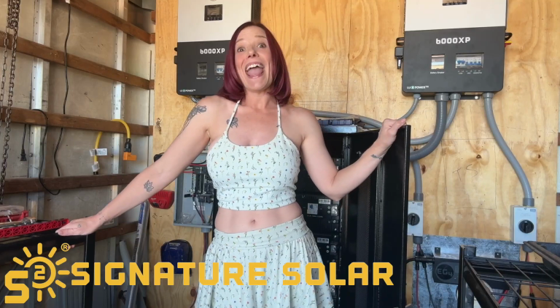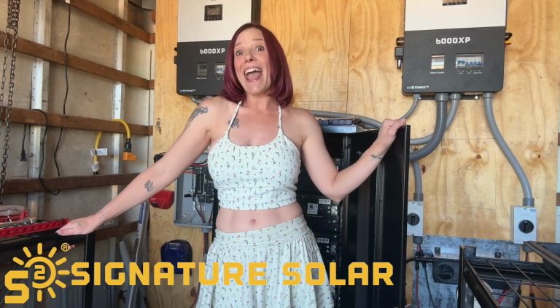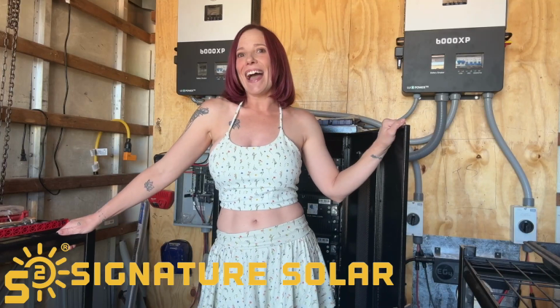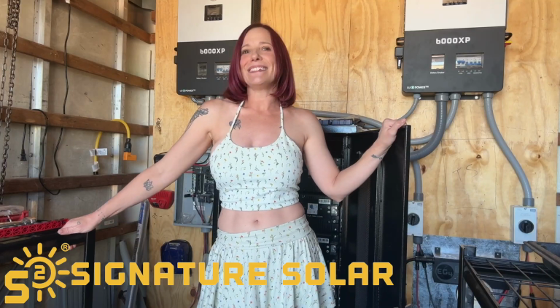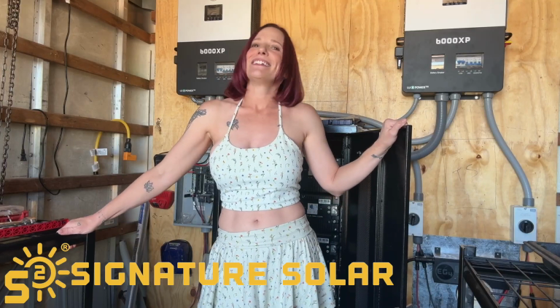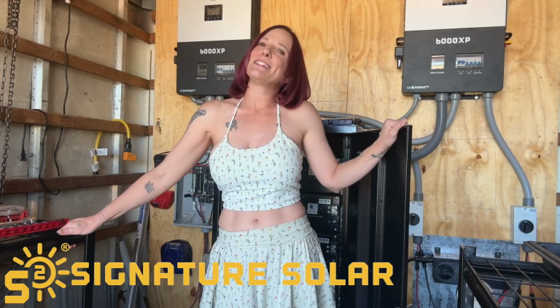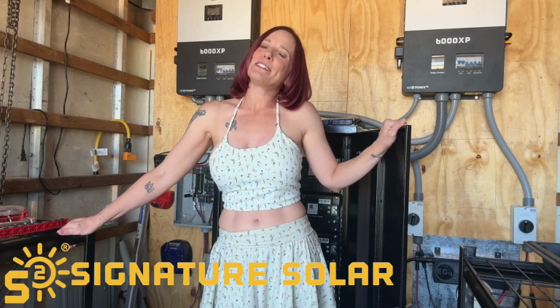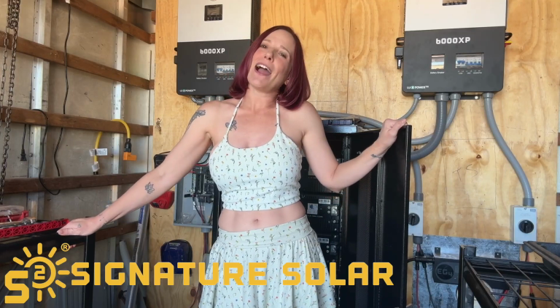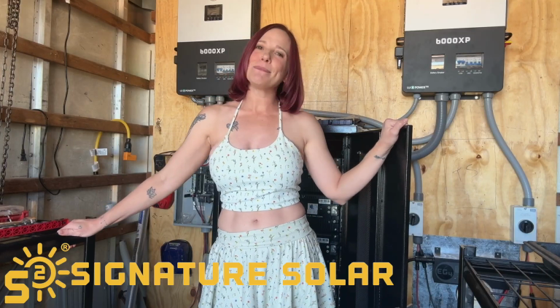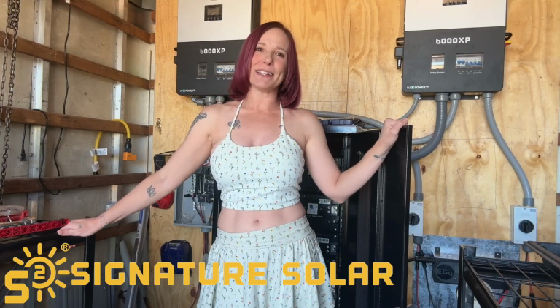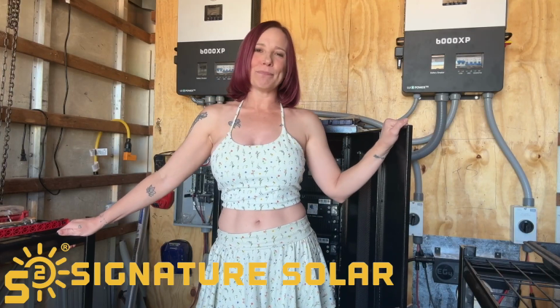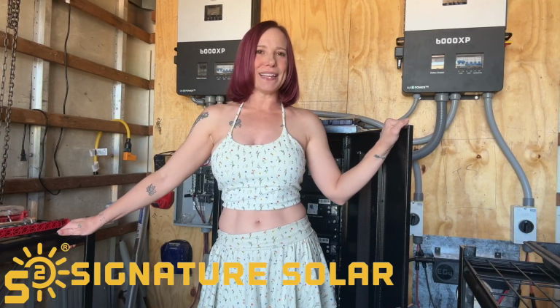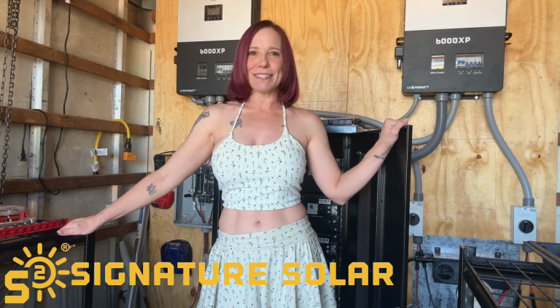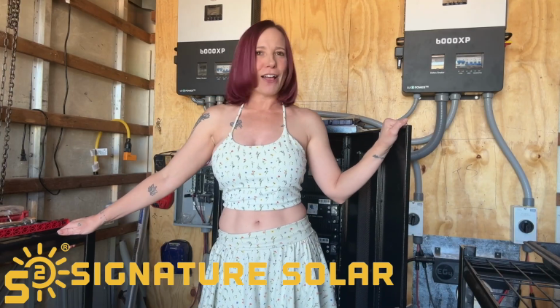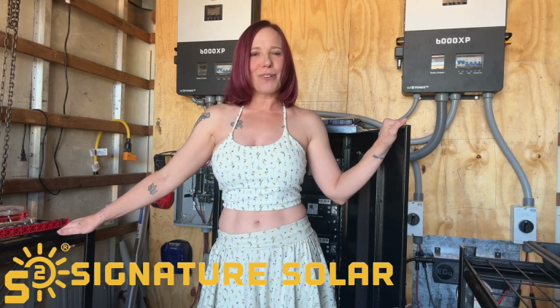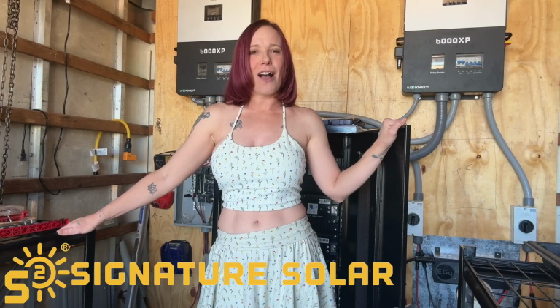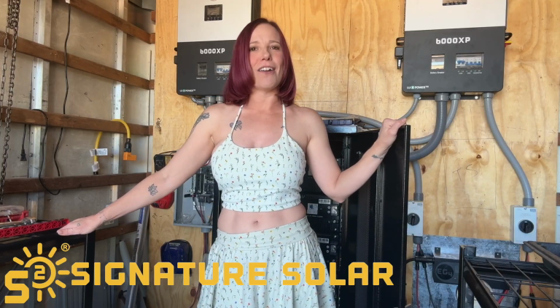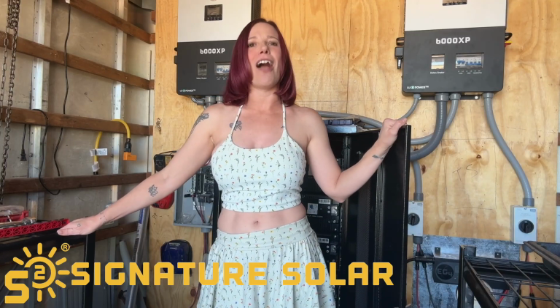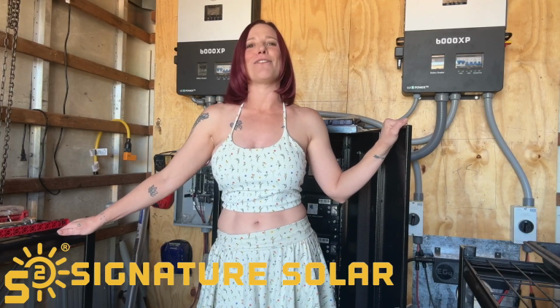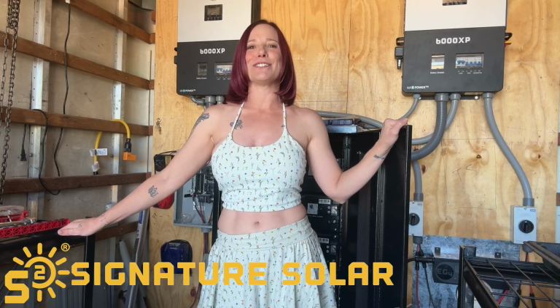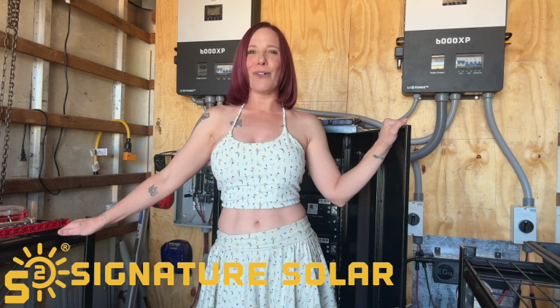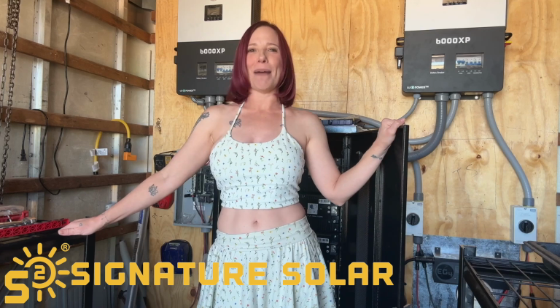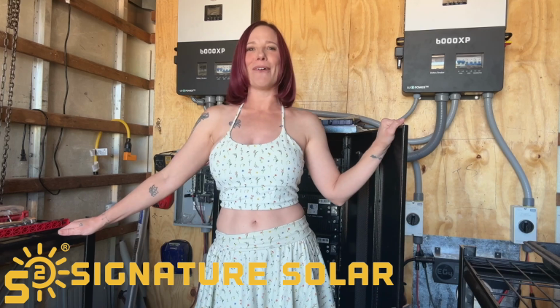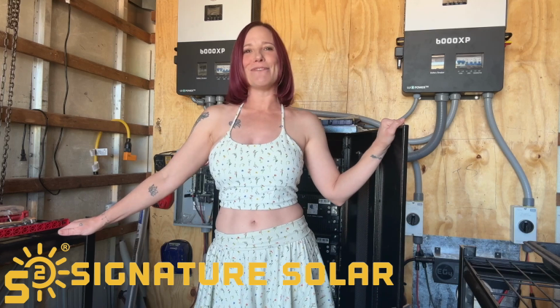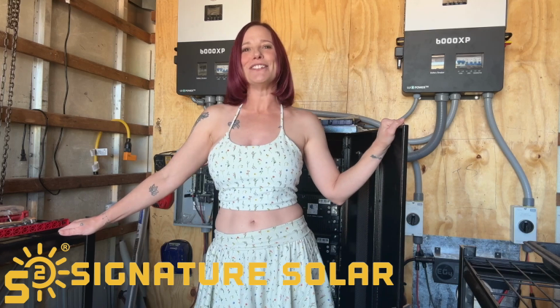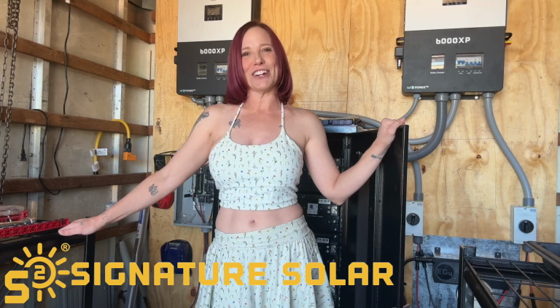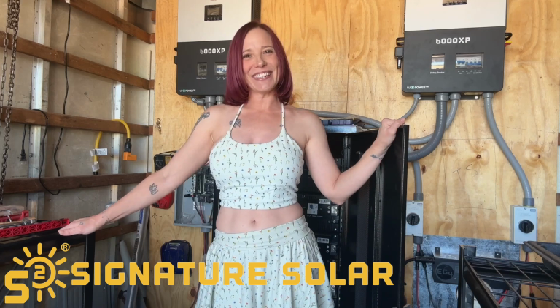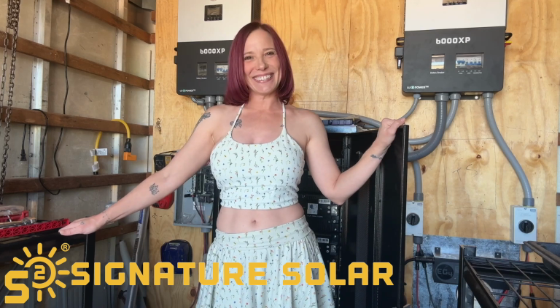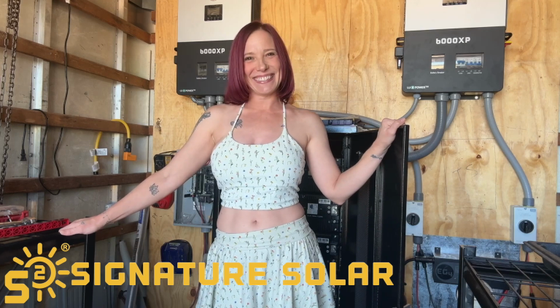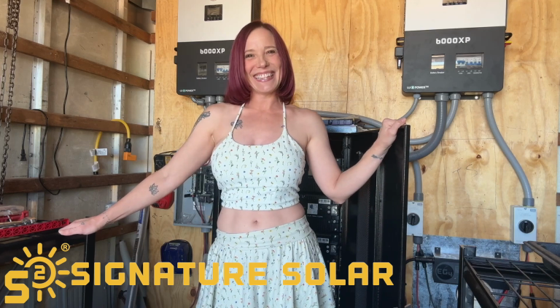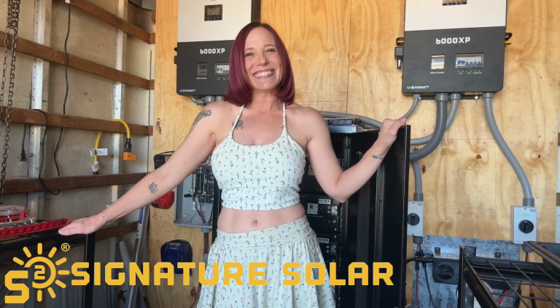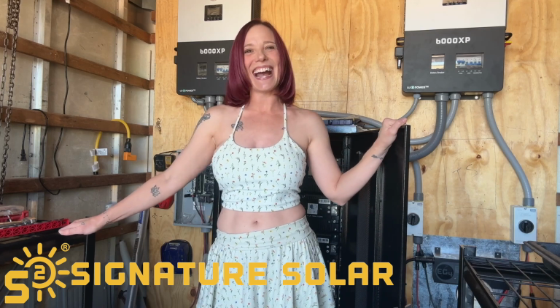Subscribe to us. Please follow along on all of our solar-powered adventures. Thanks, guys.